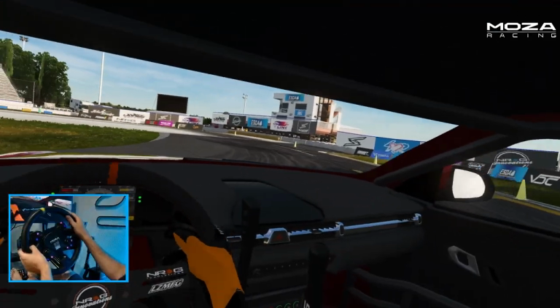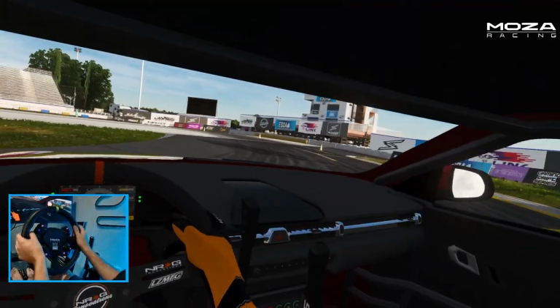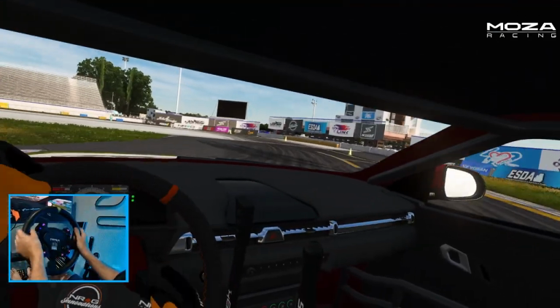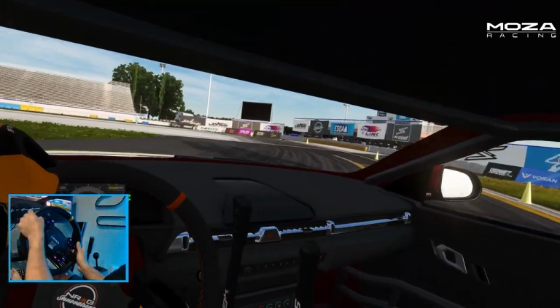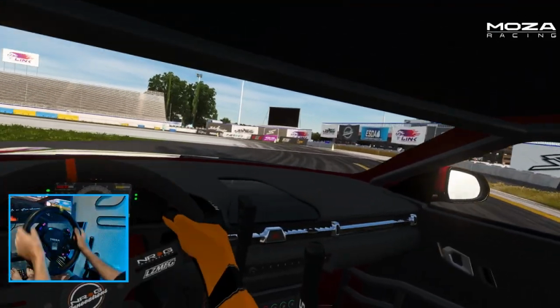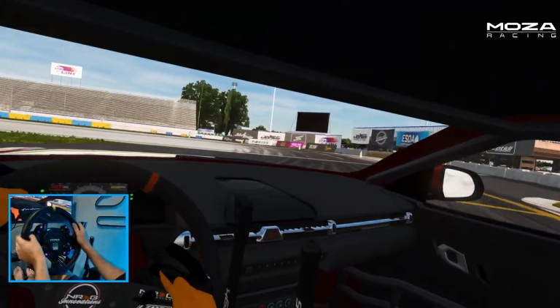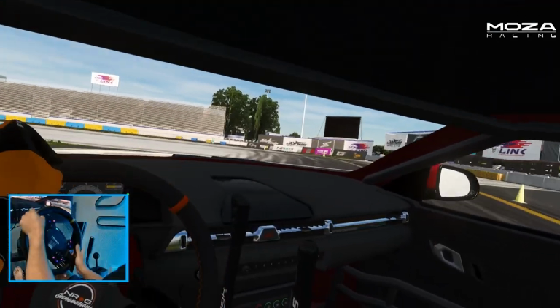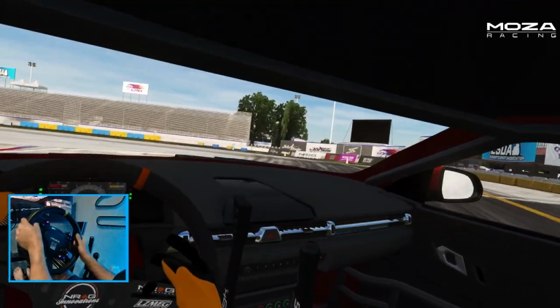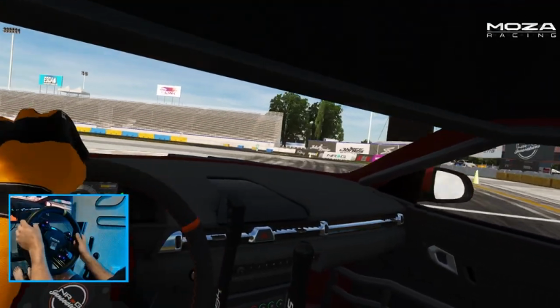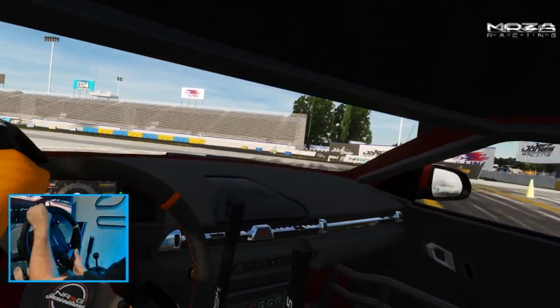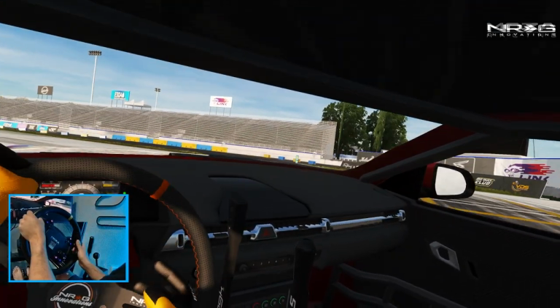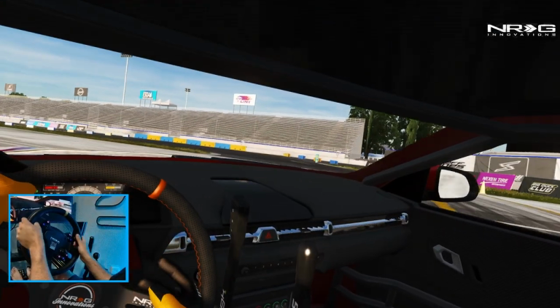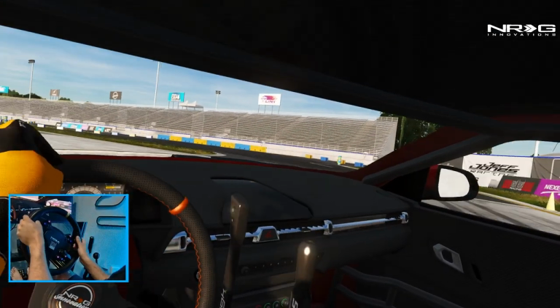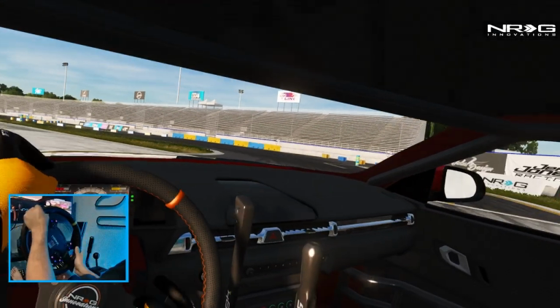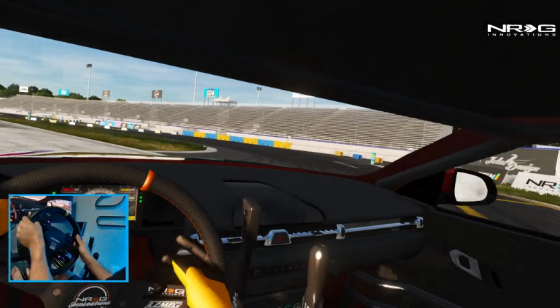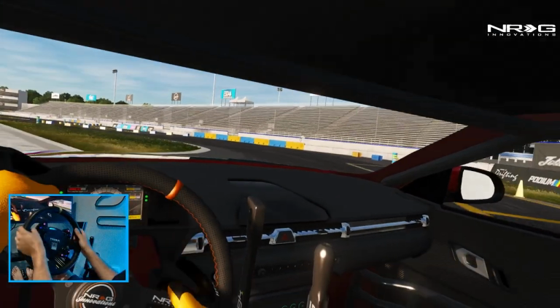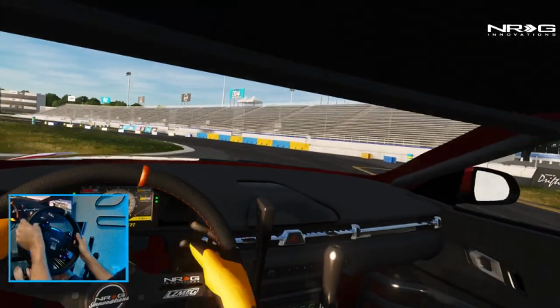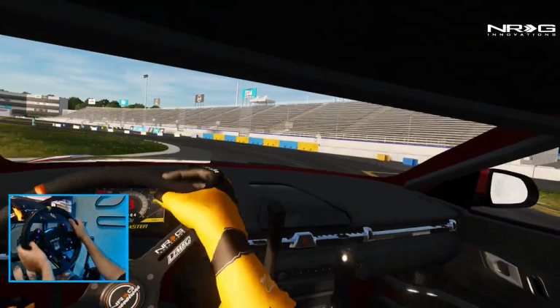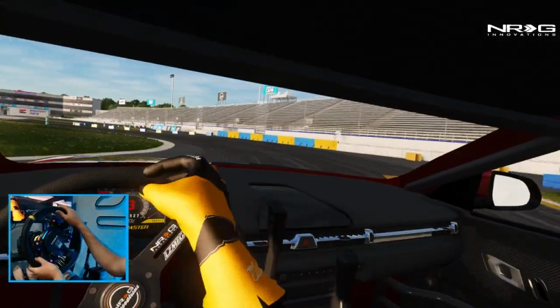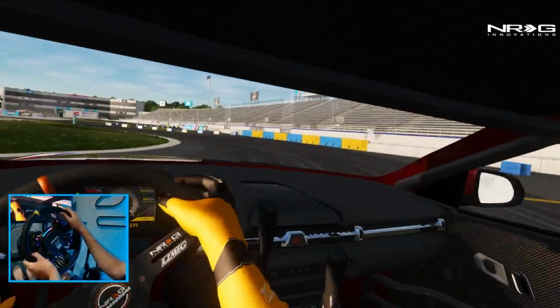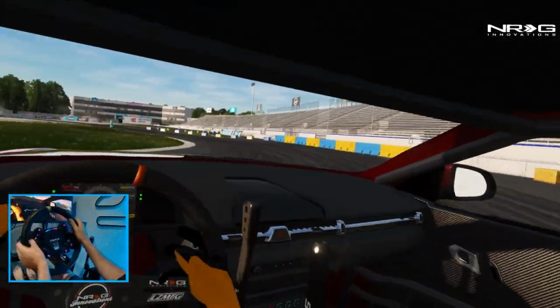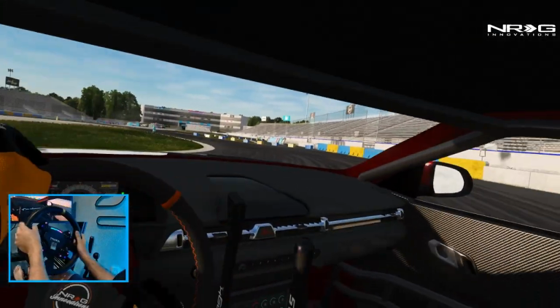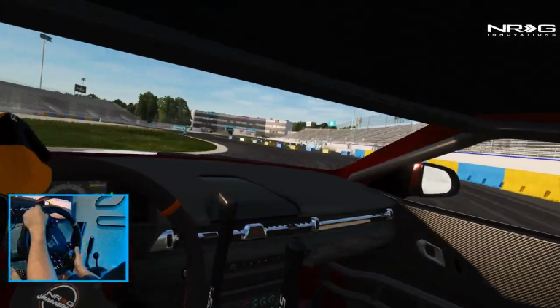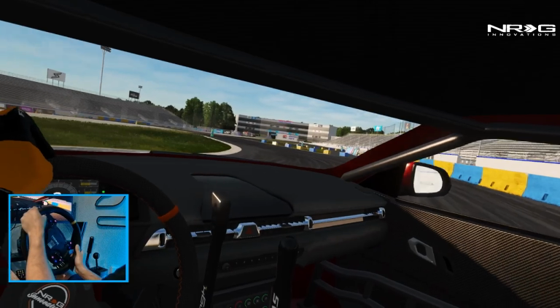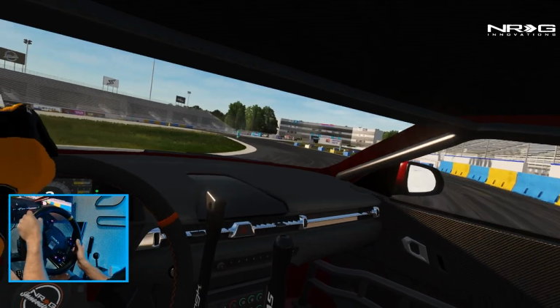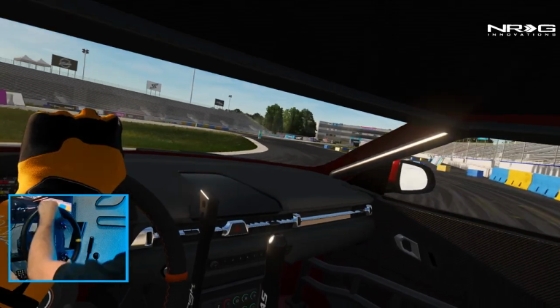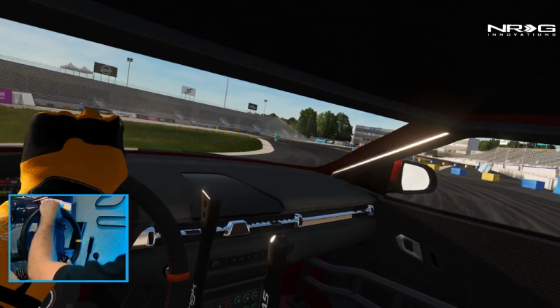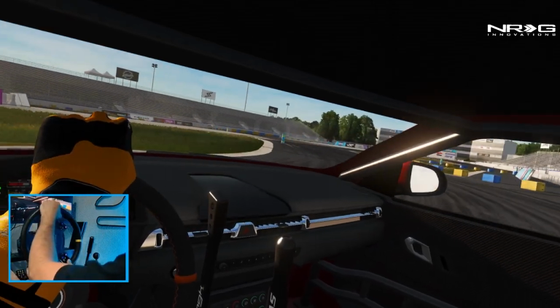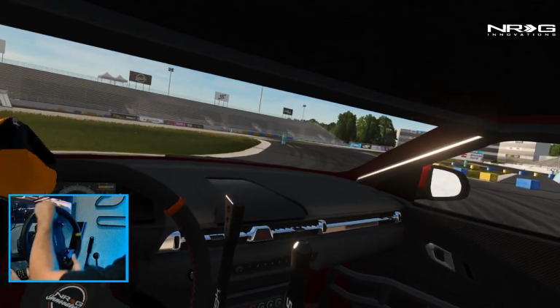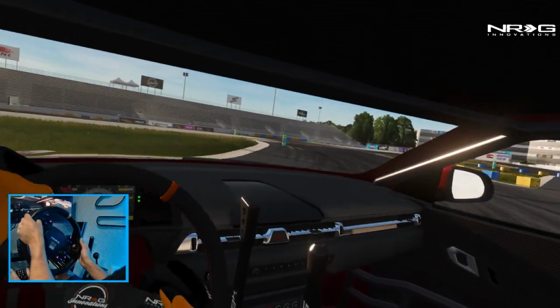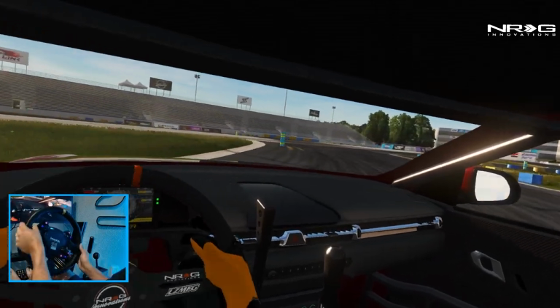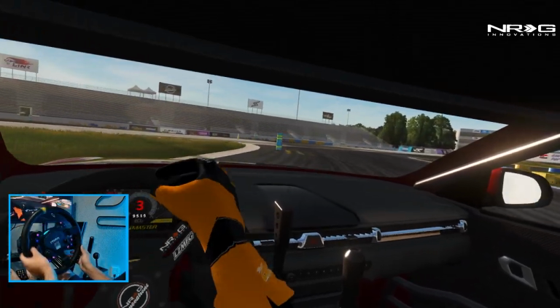In a comp style run, this car is really rowdy.